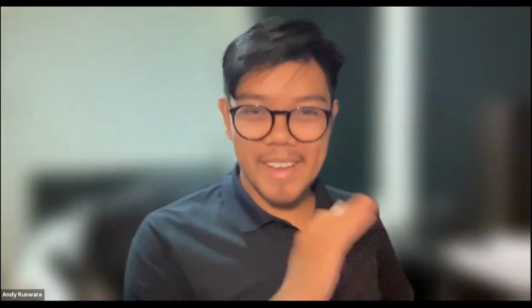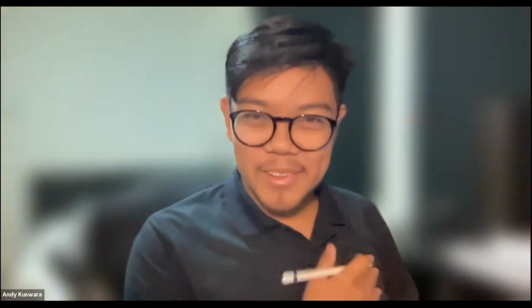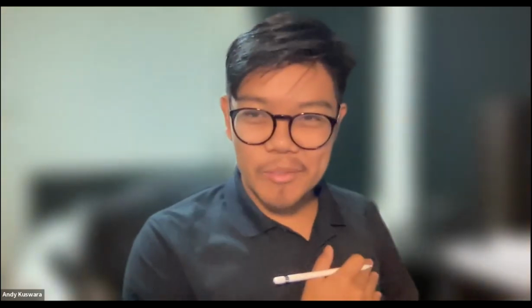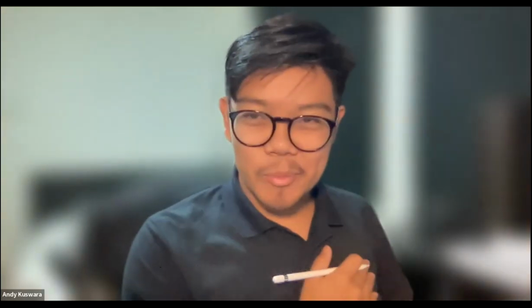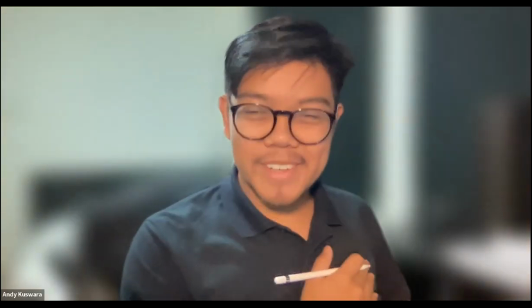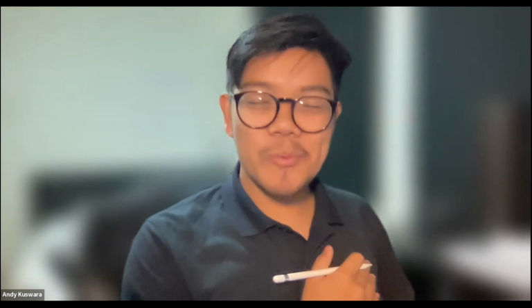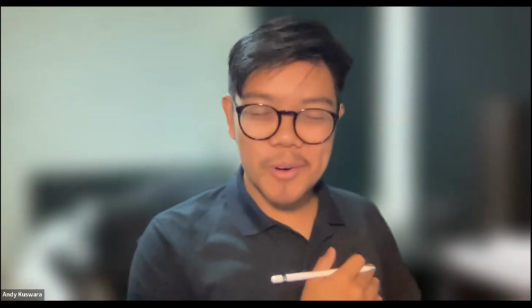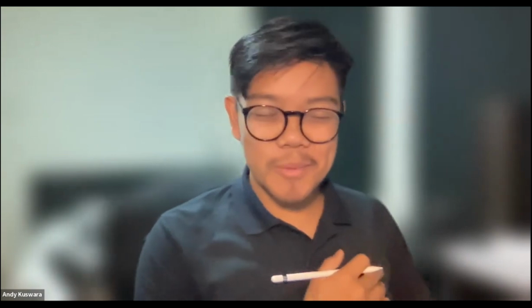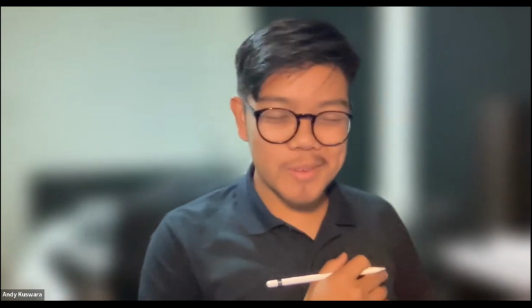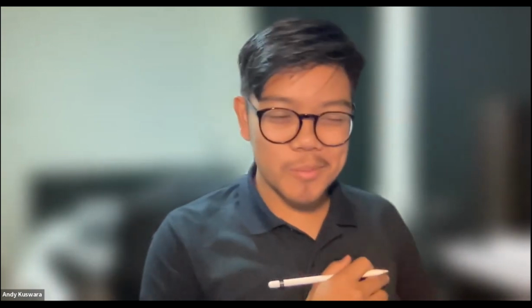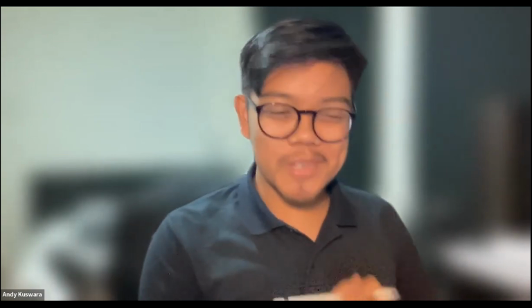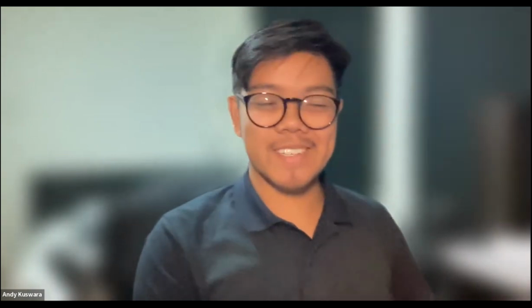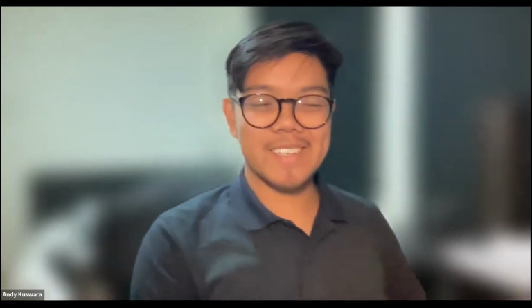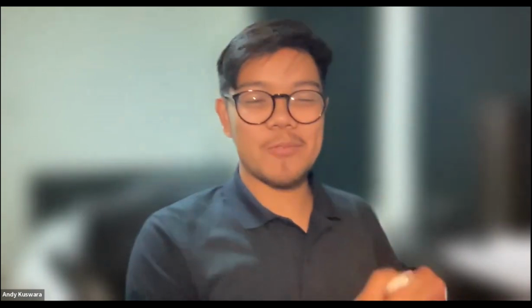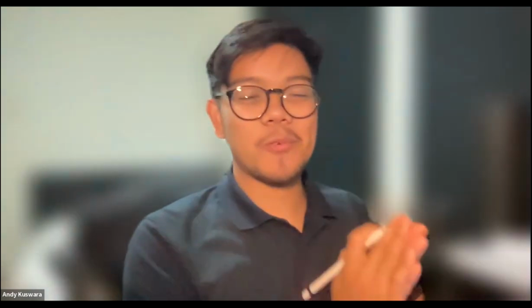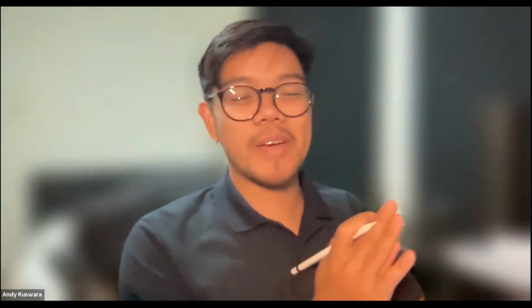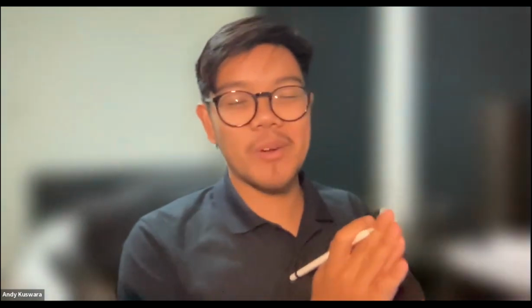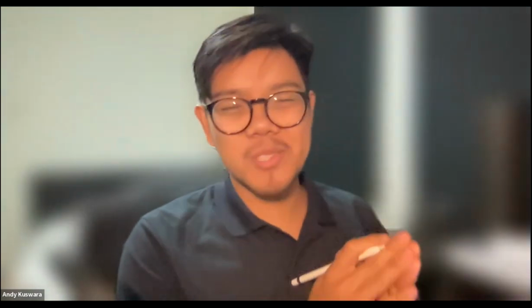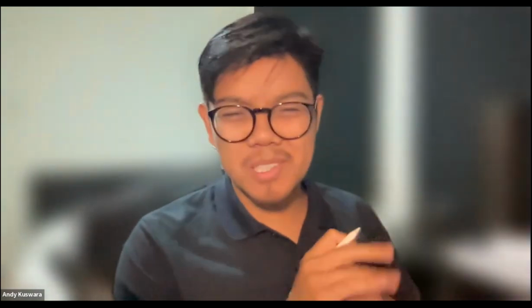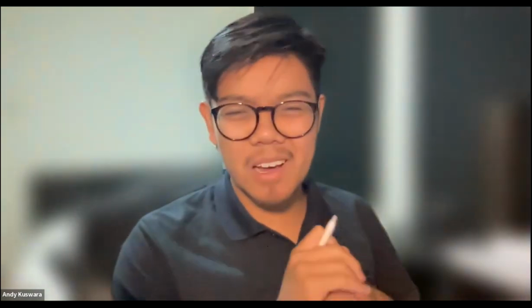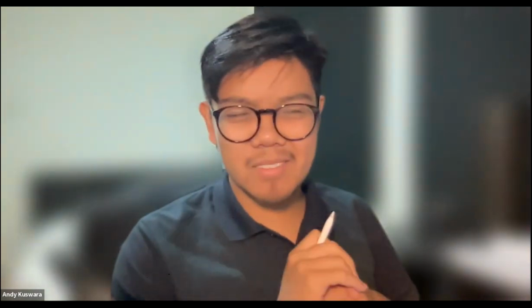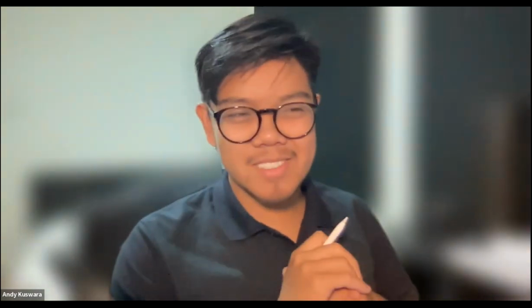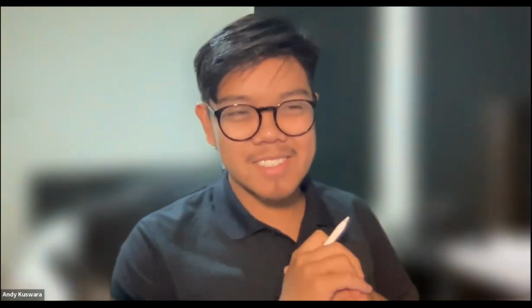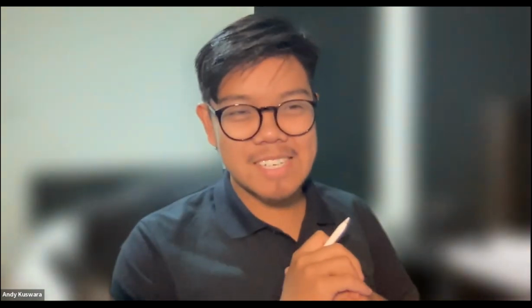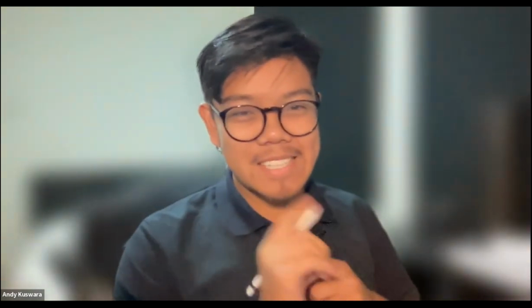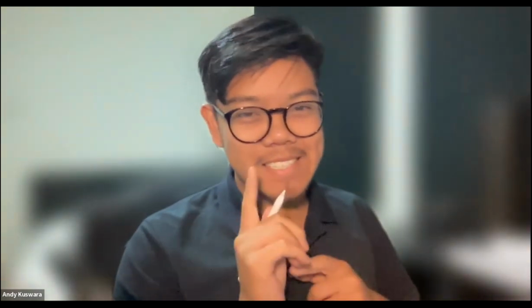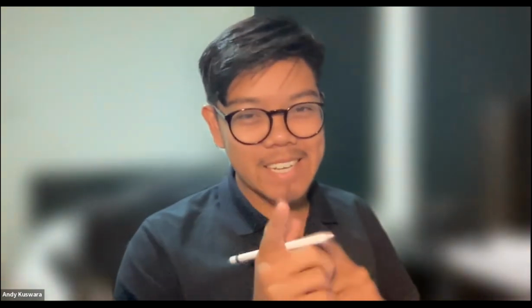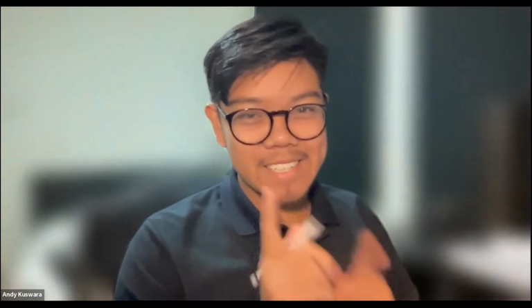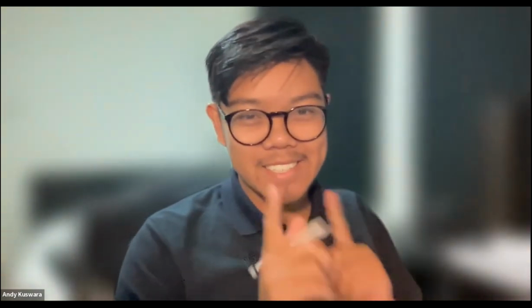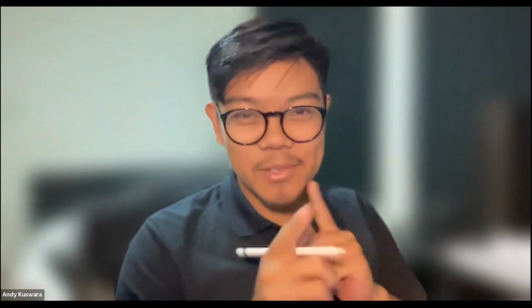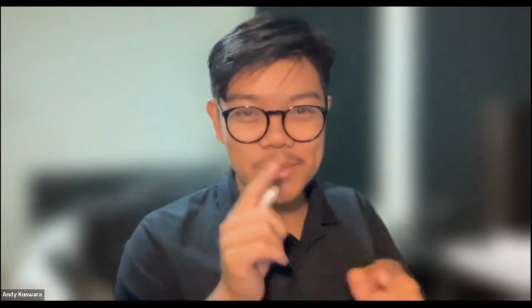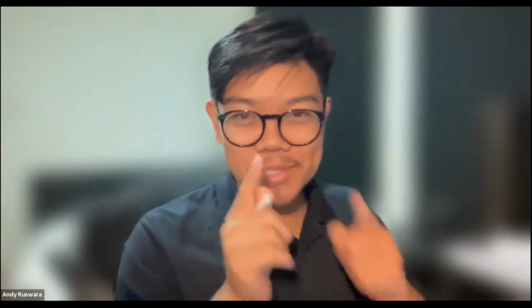Hello everybody. Welcome and good morning. What would make an octopus laugh? Ten tickles!